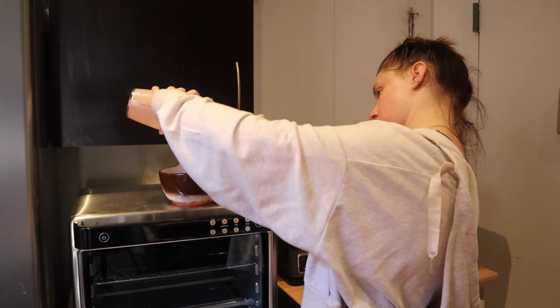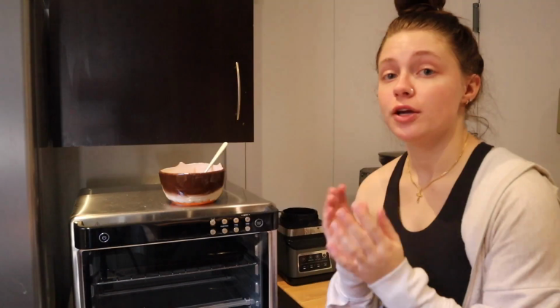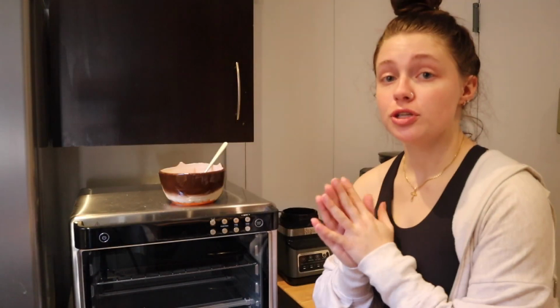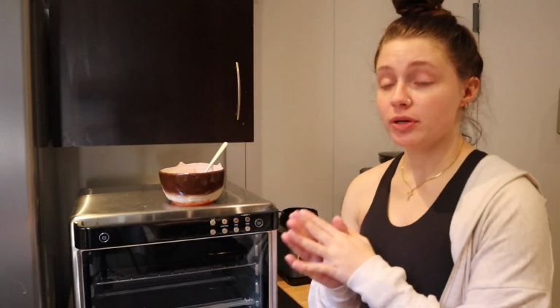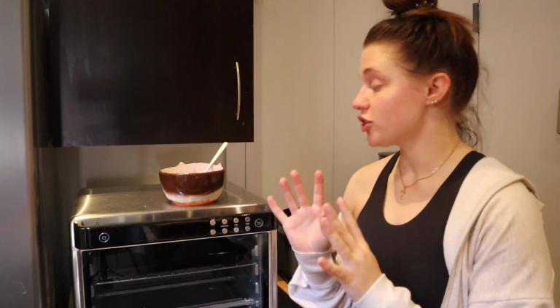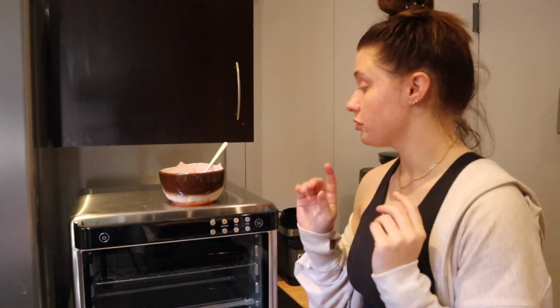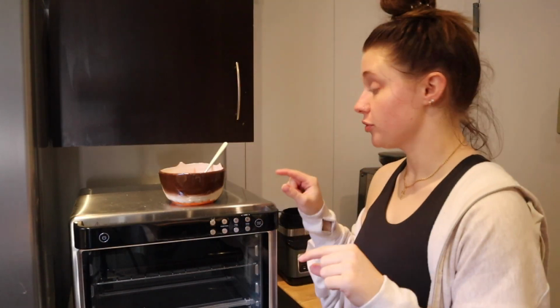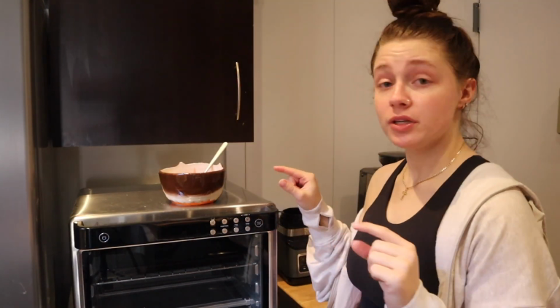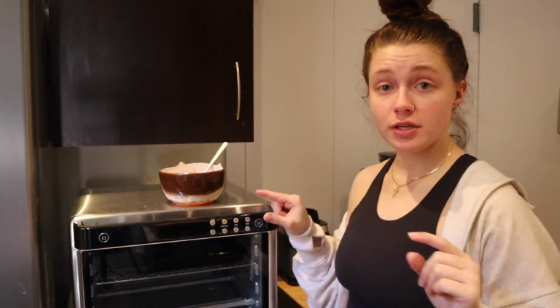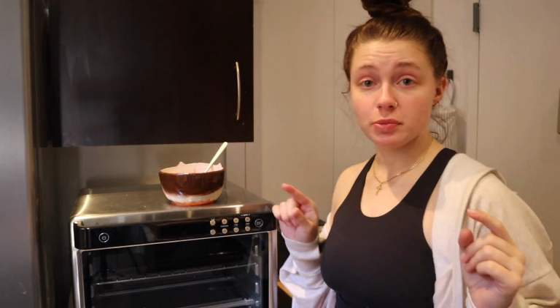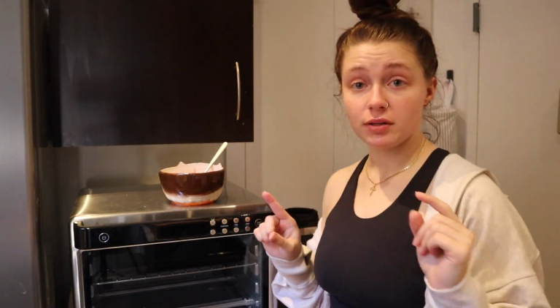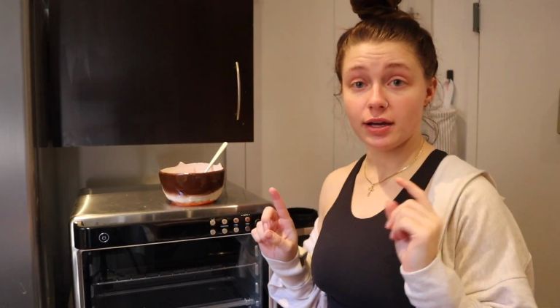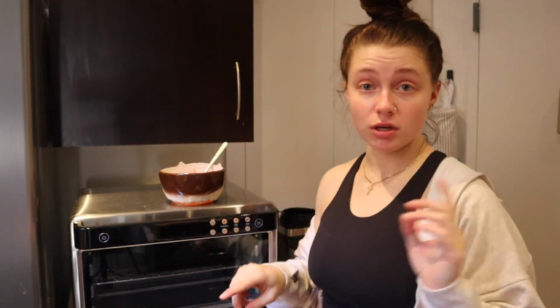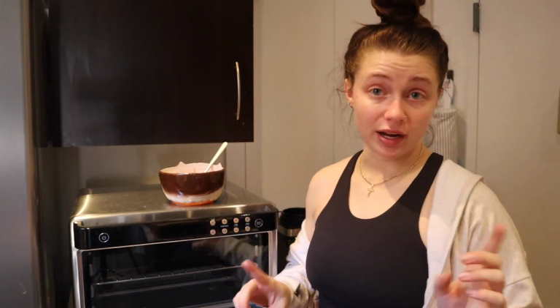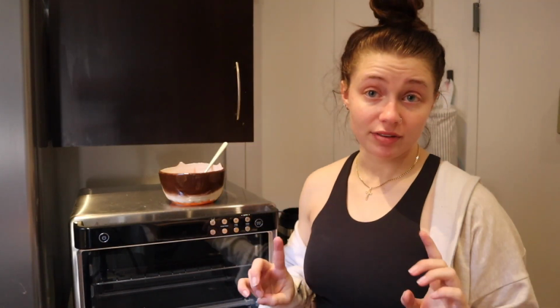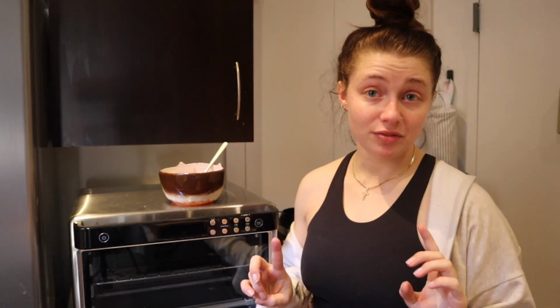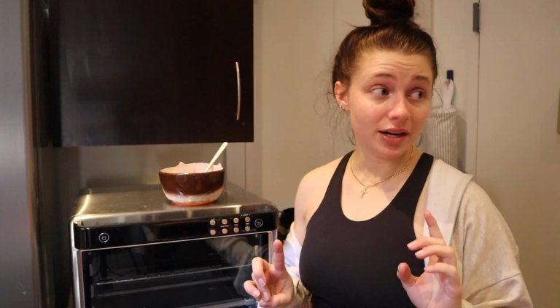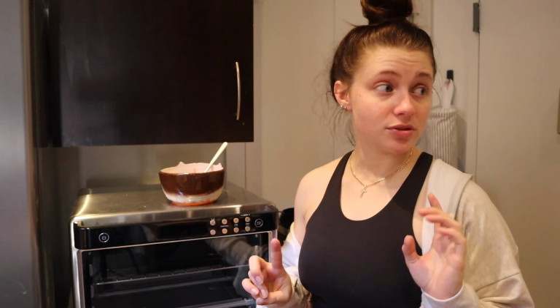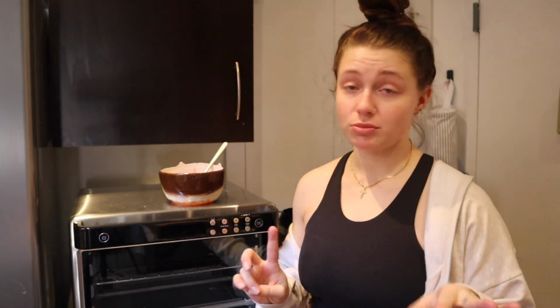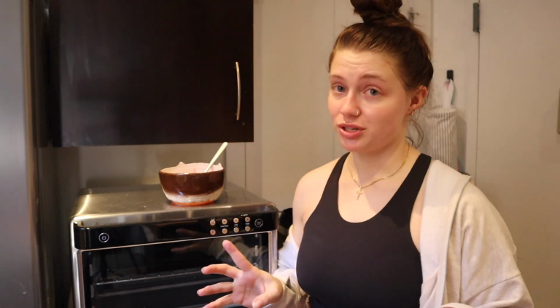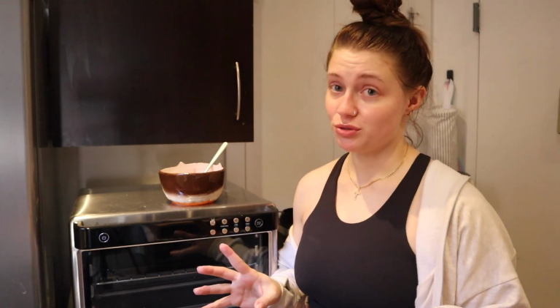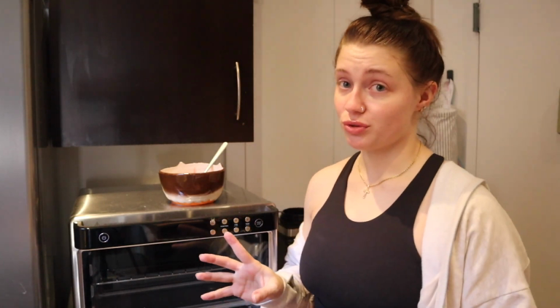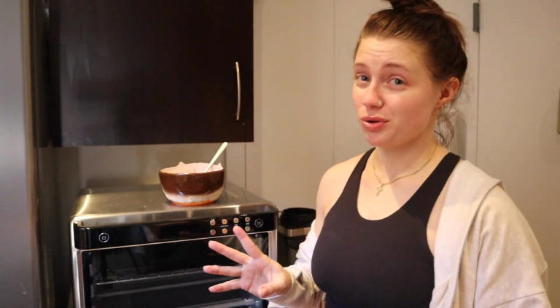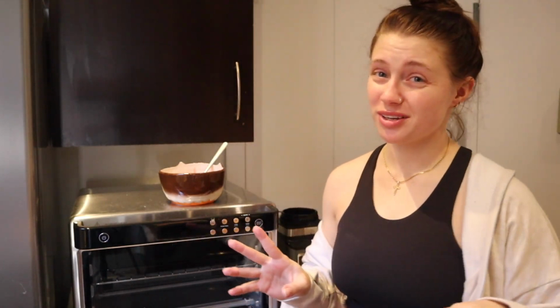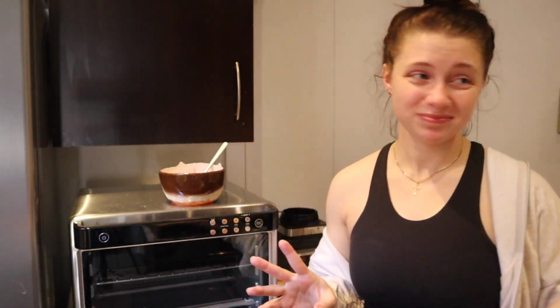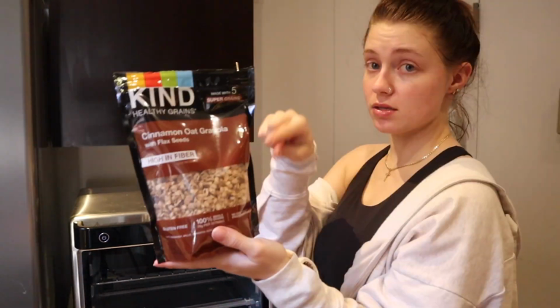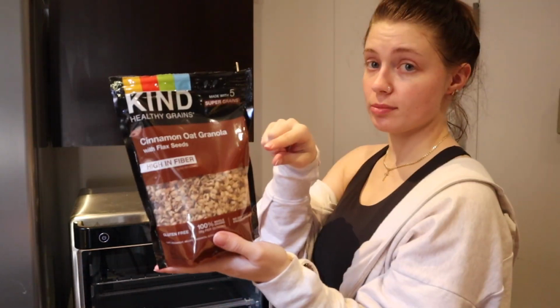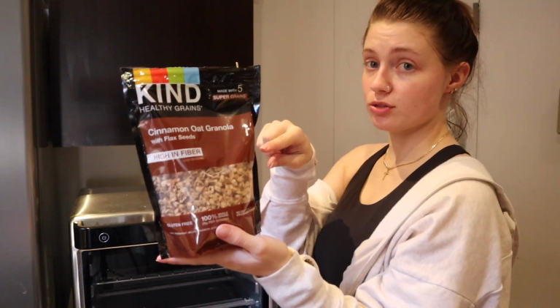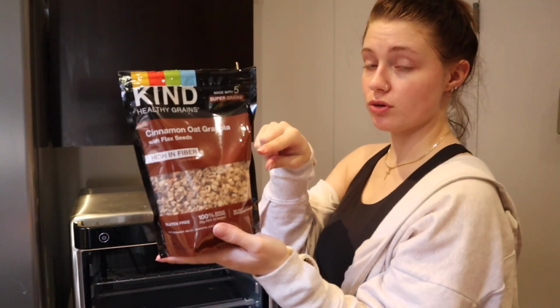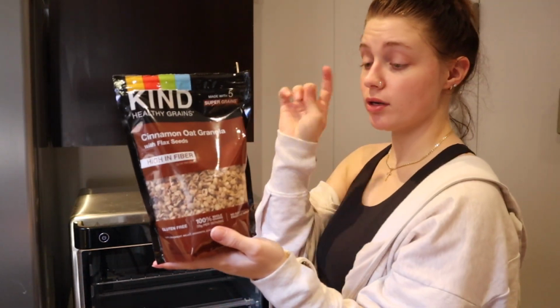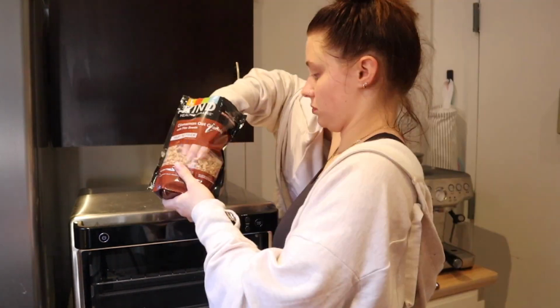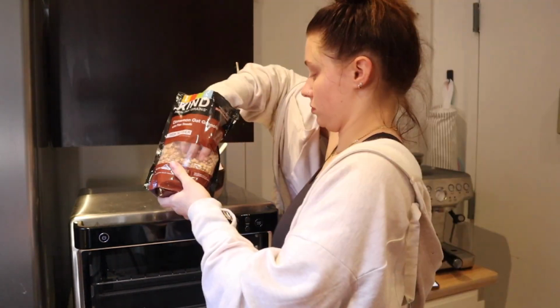I usually put actual fruit in these, but I don't have any right now, so I'm just going to use granola. This is the best granola I've ever had.